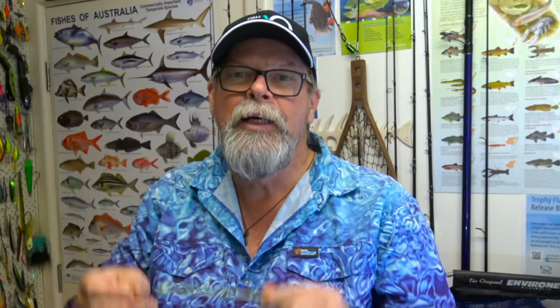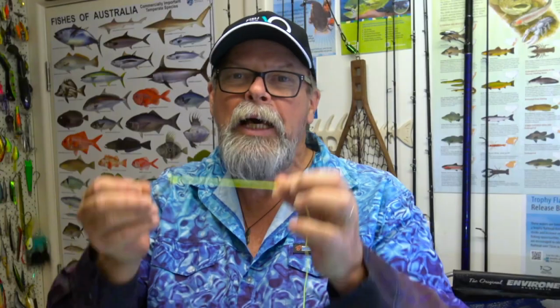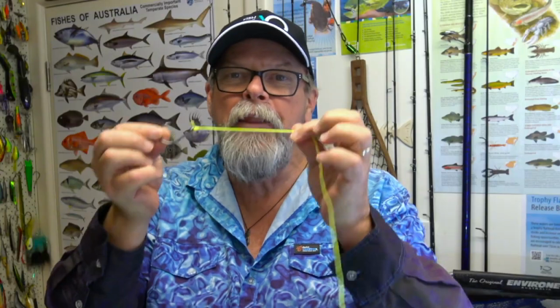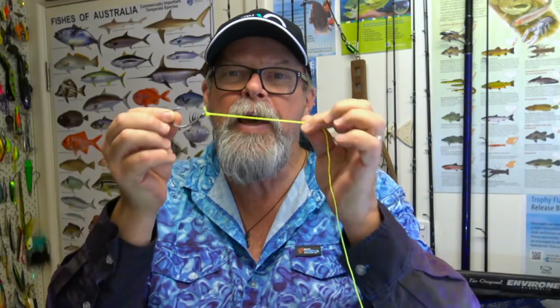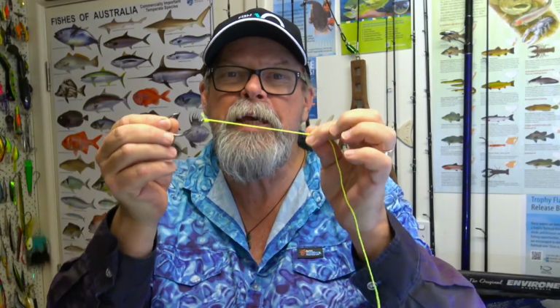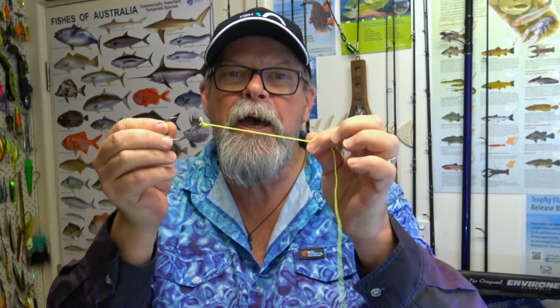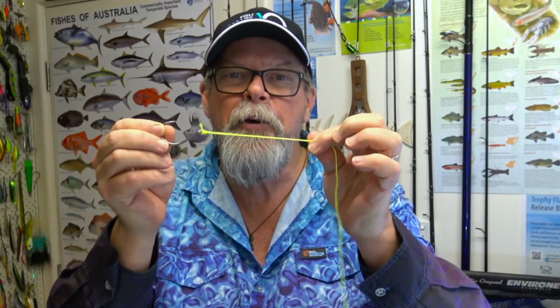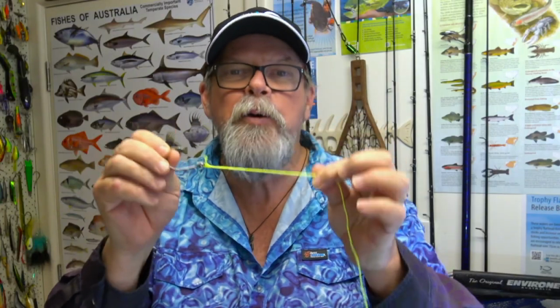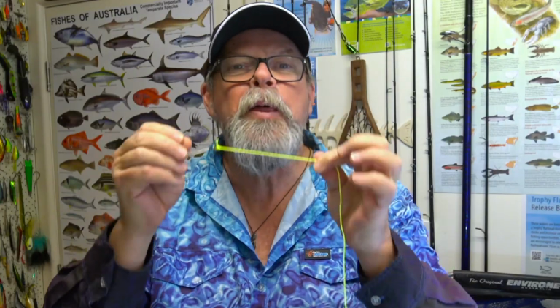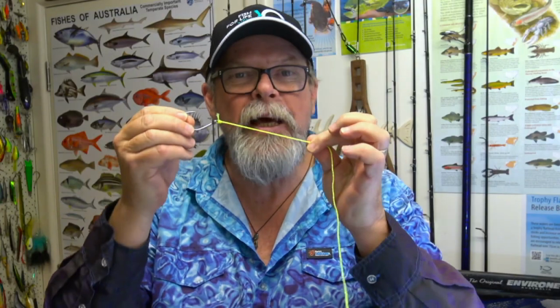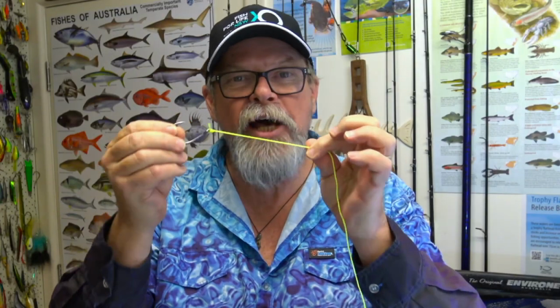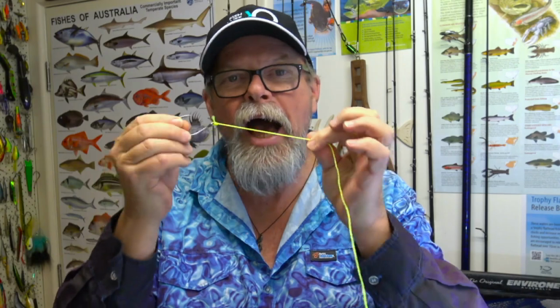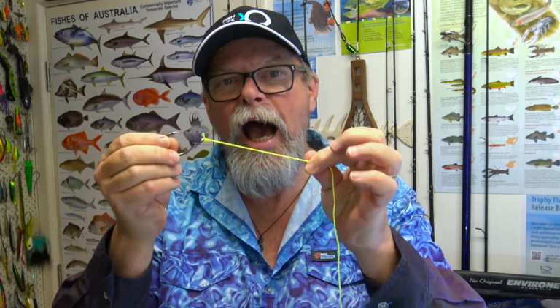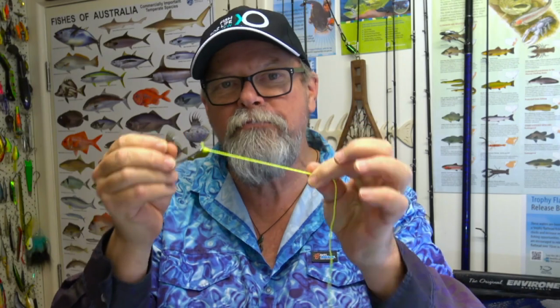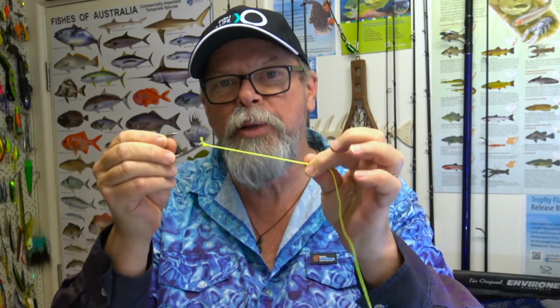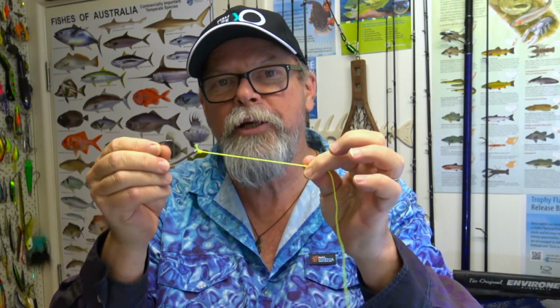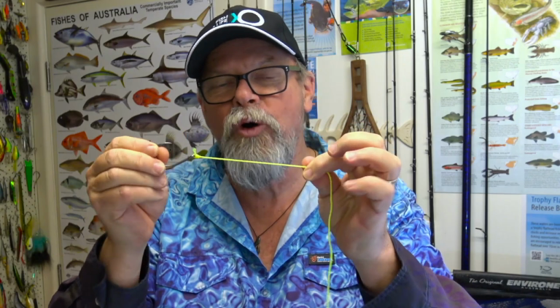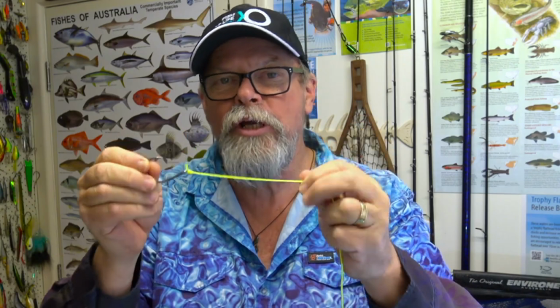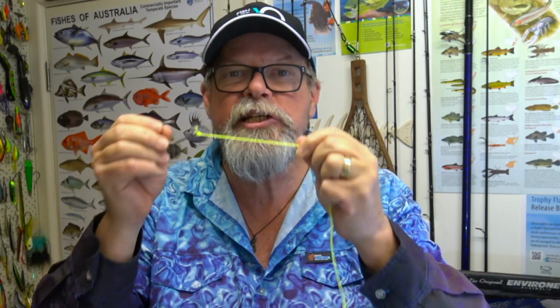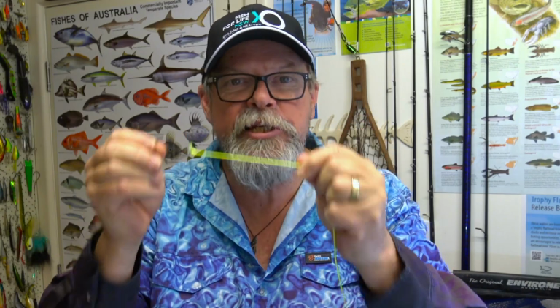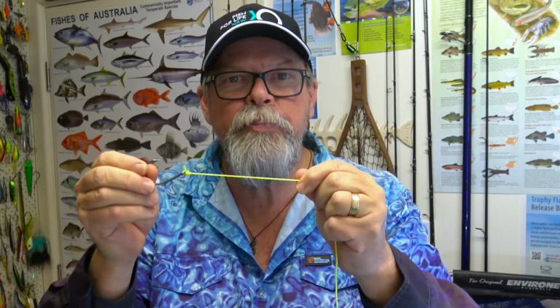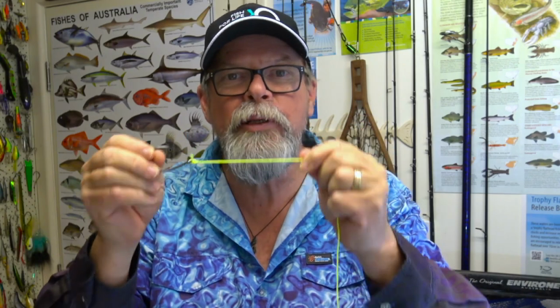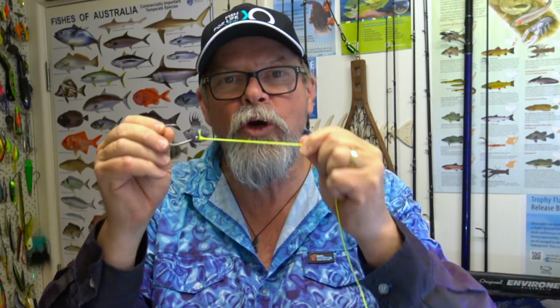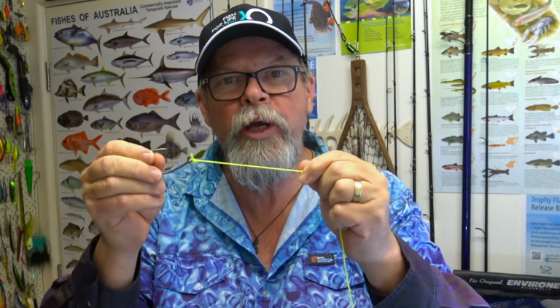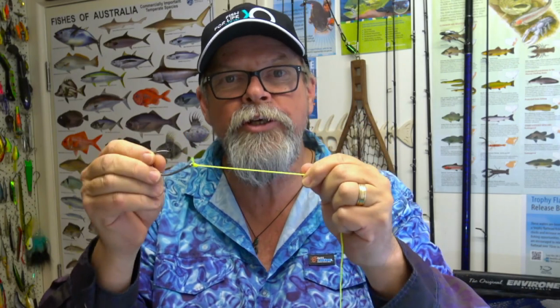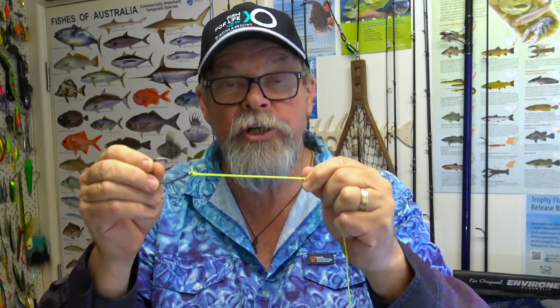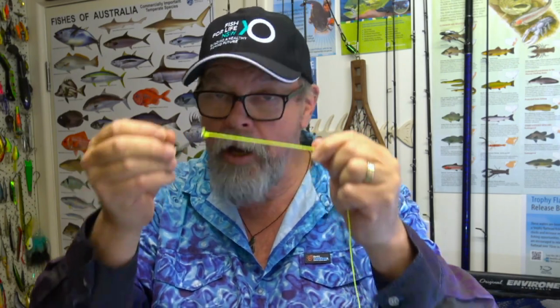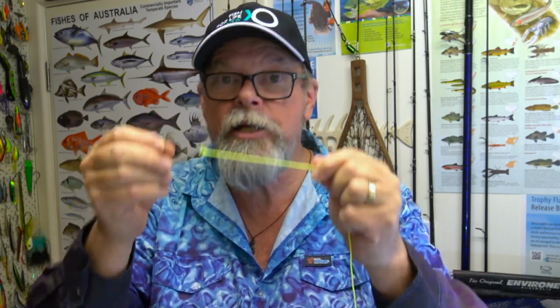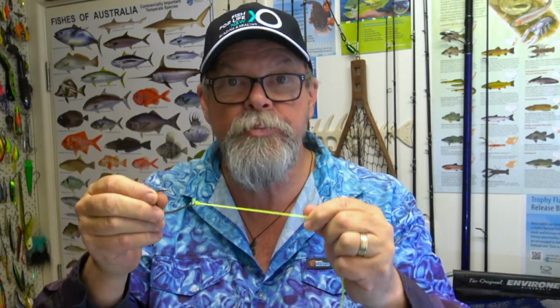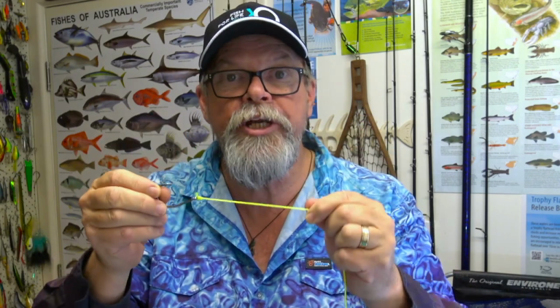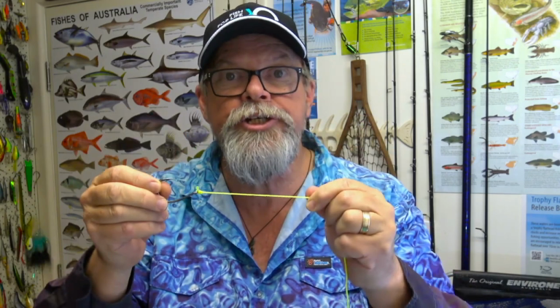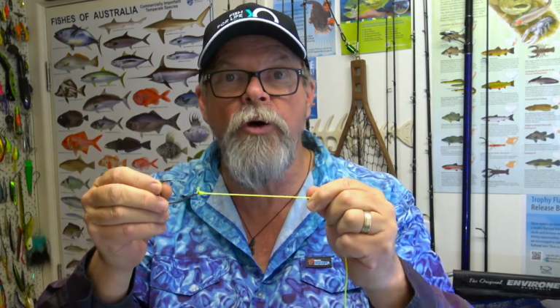And there you go, that's a half blood knot. It's simple and quick to tie and it's pretty strong.